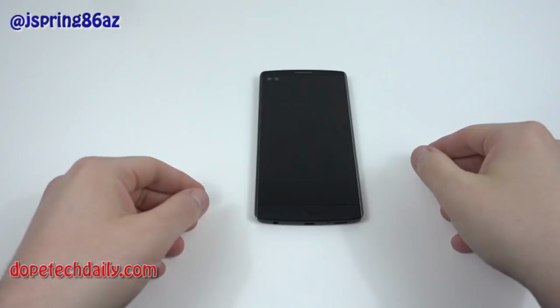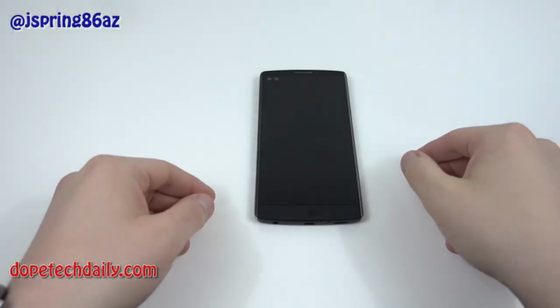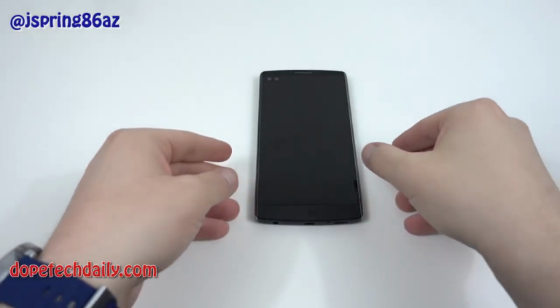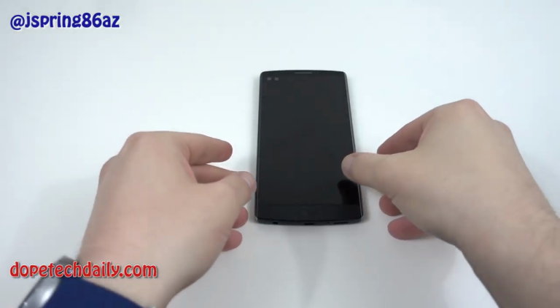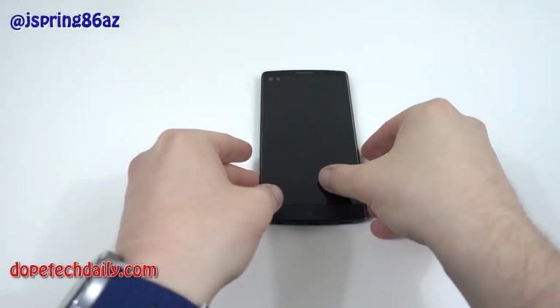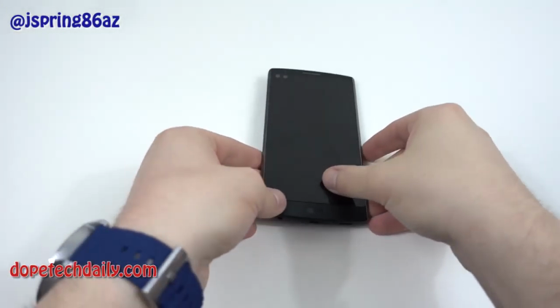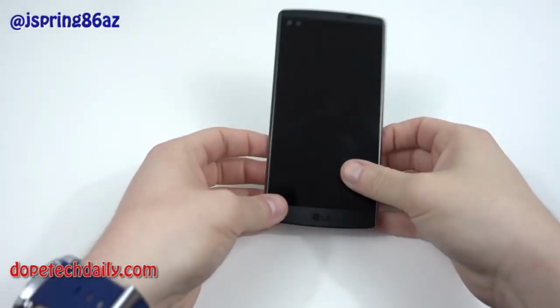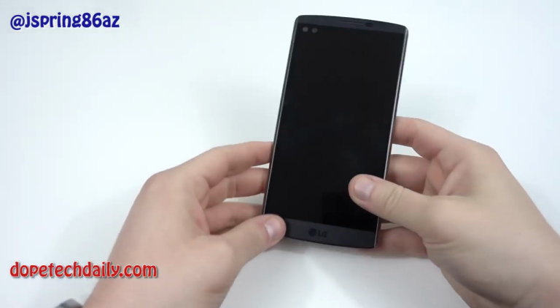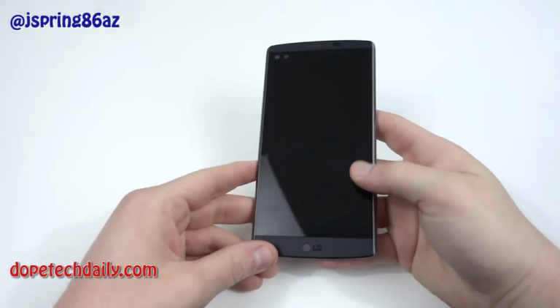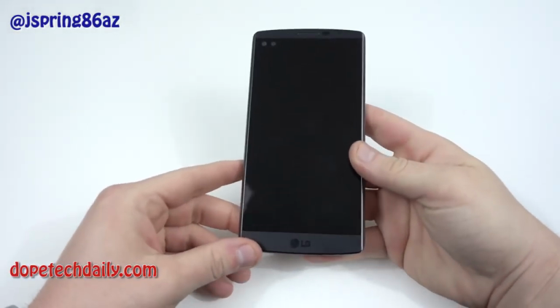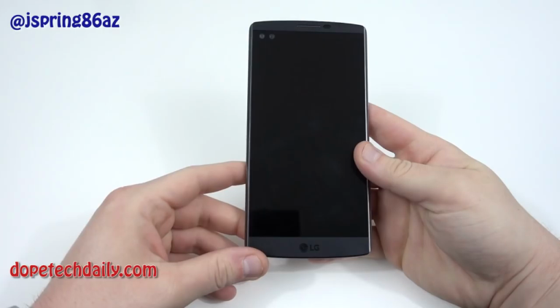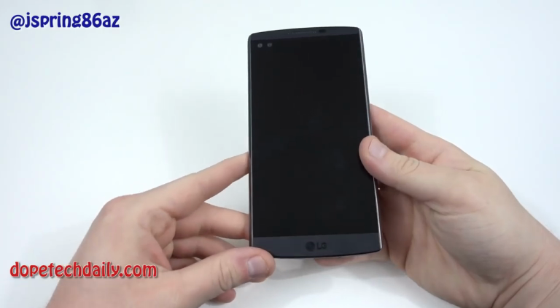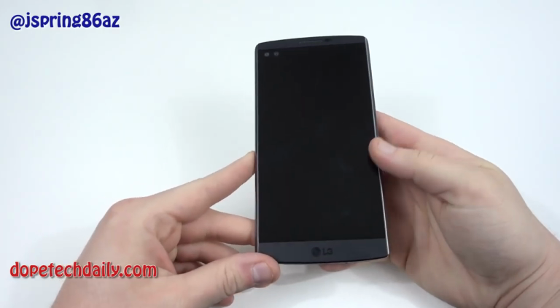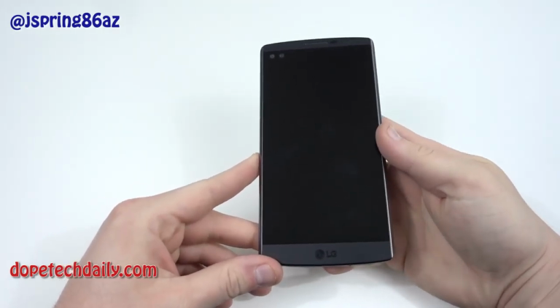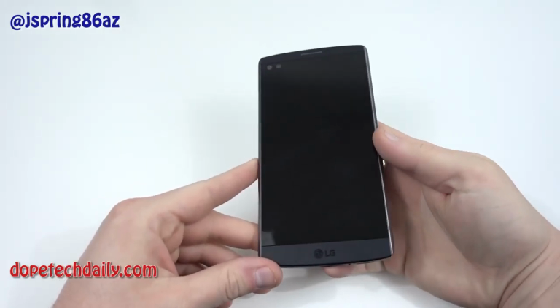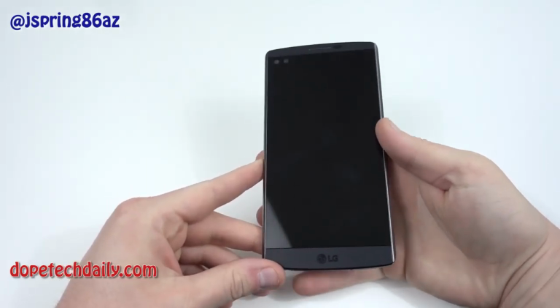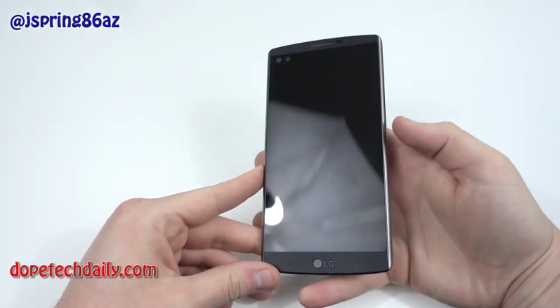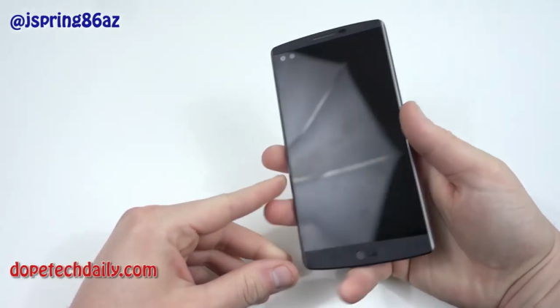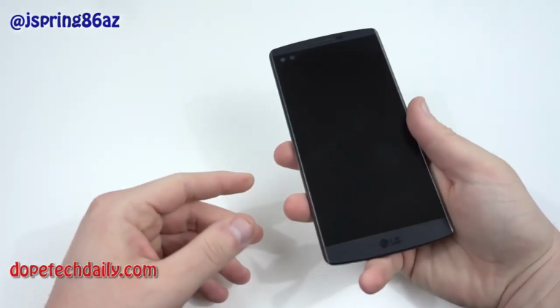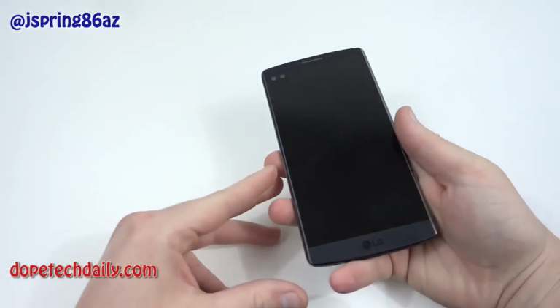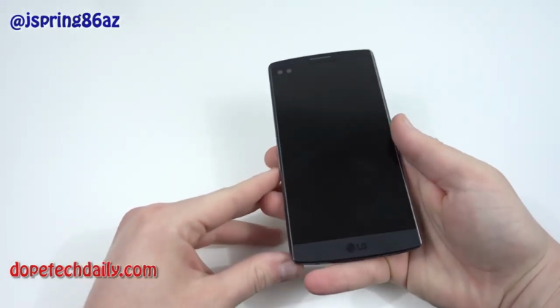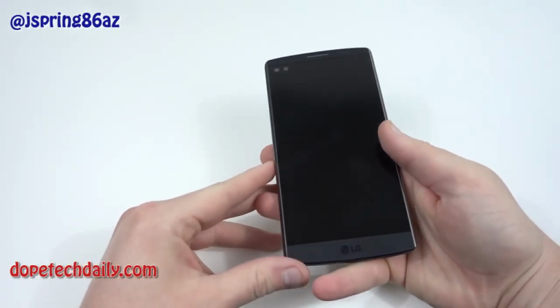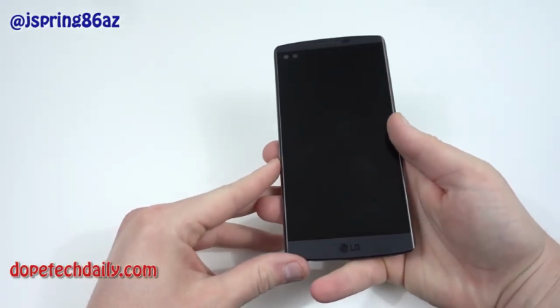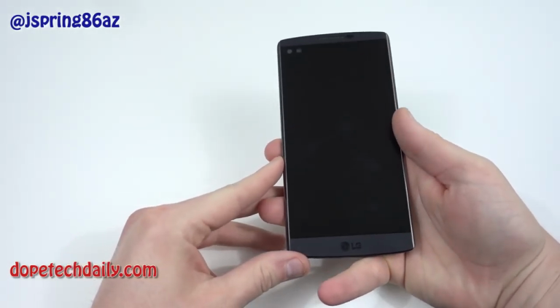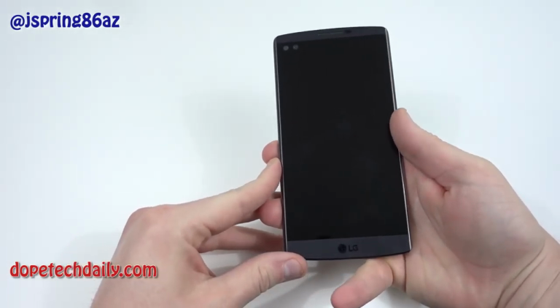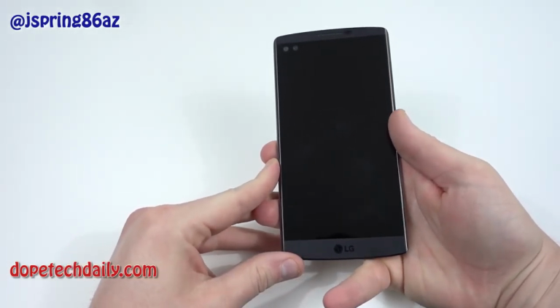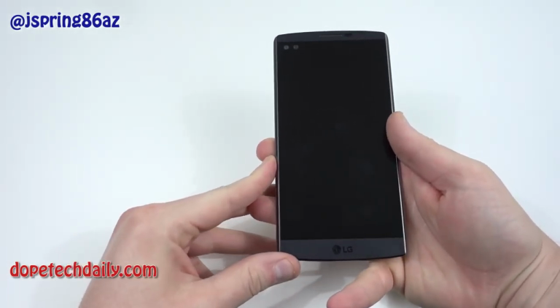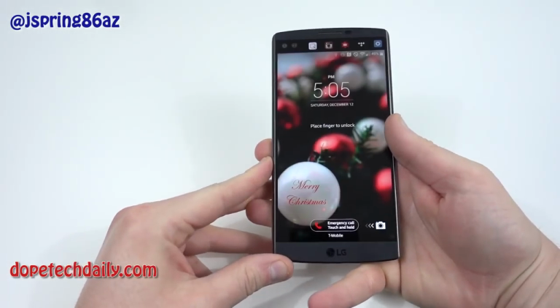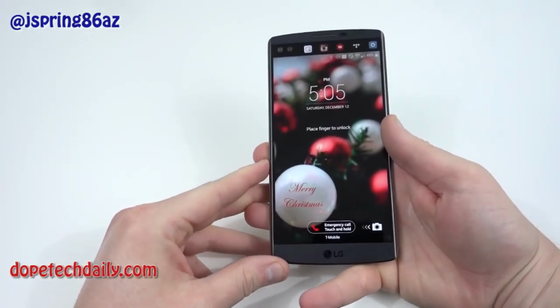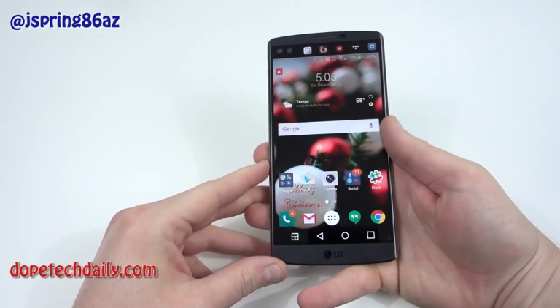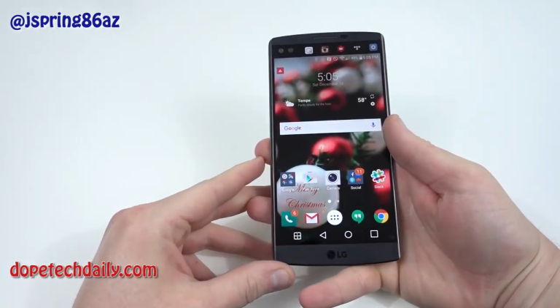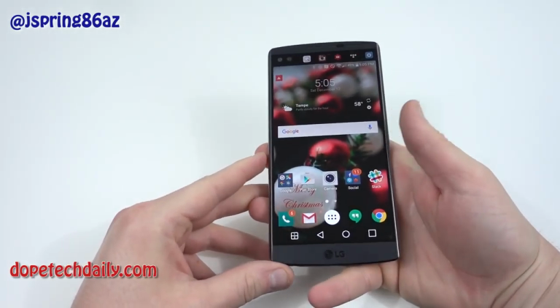What's up YouTube, Jeff back again from Hi on Android and DopeTechDaily.com, and today I'm bringing you guys my full review of the LG V10.